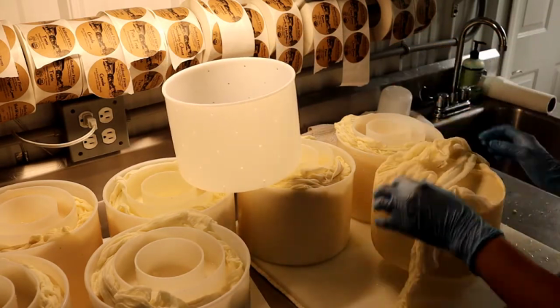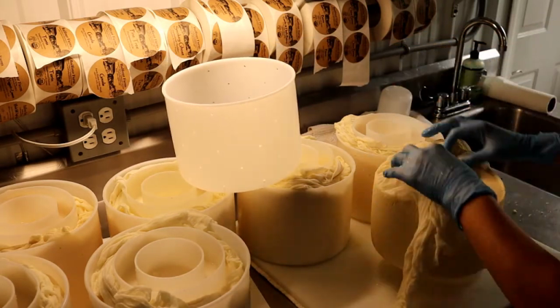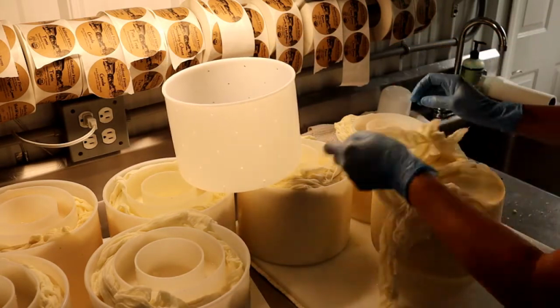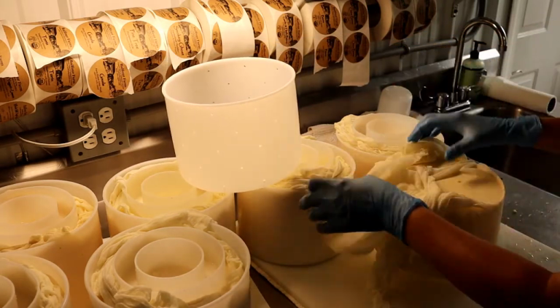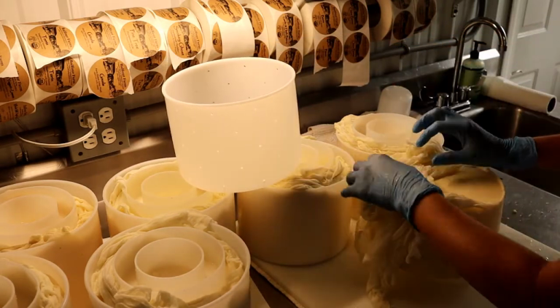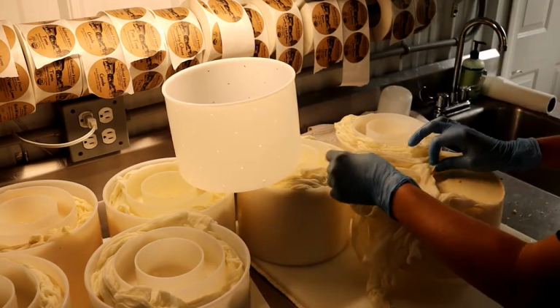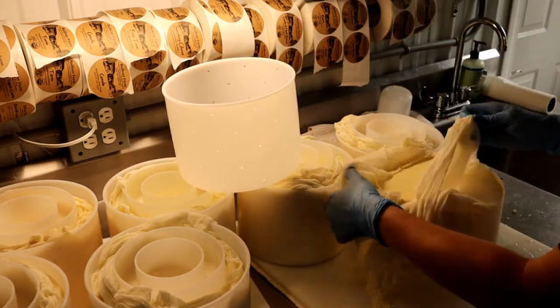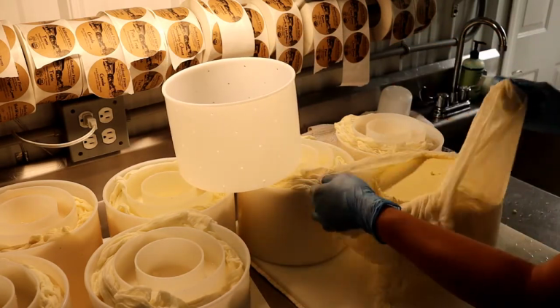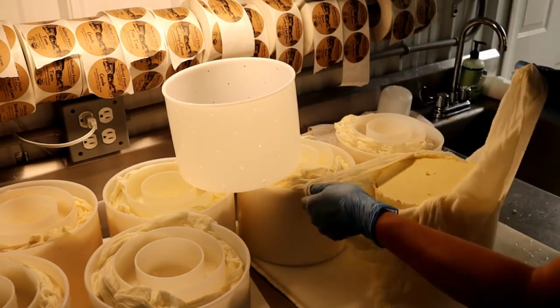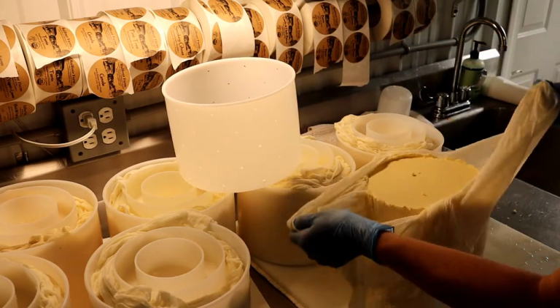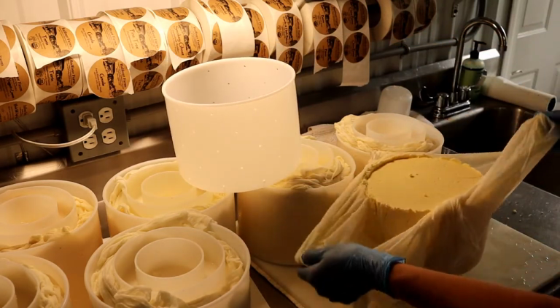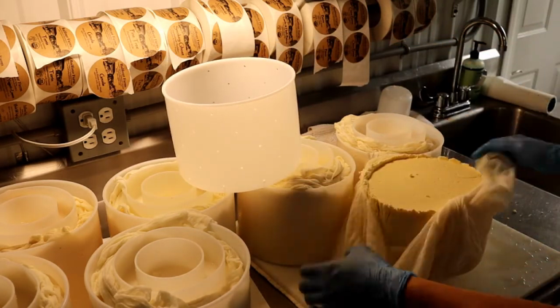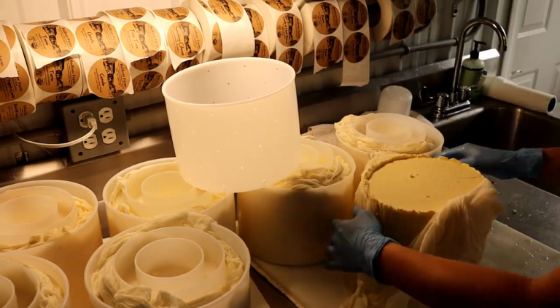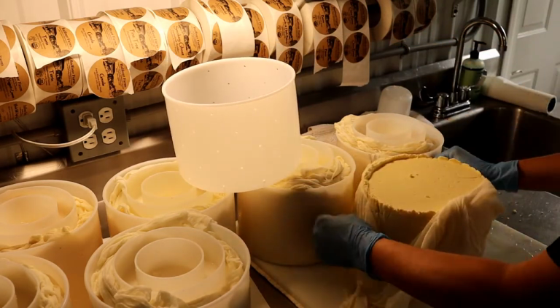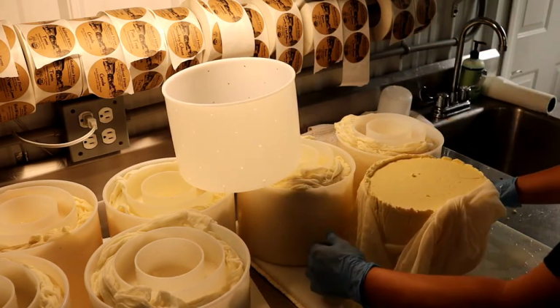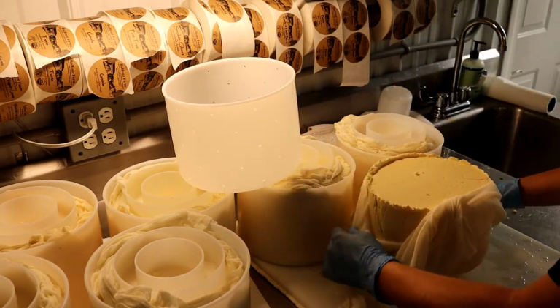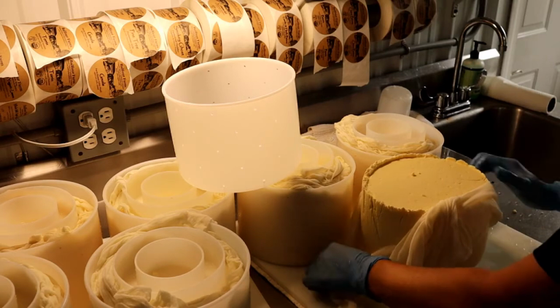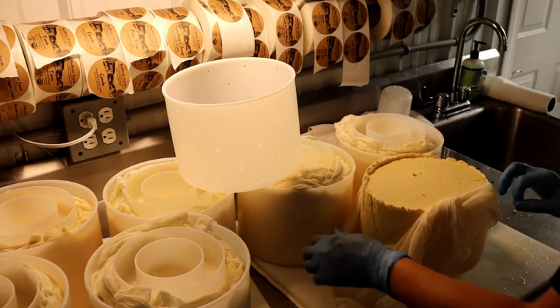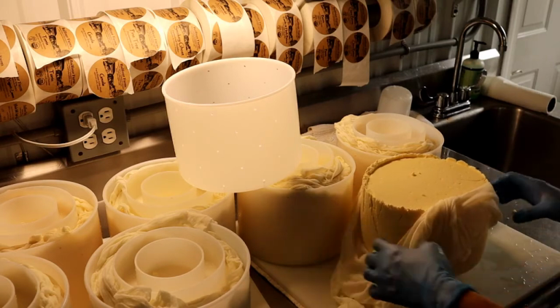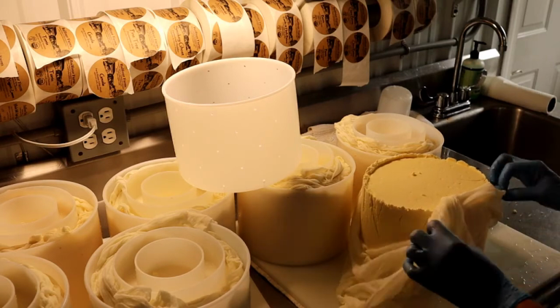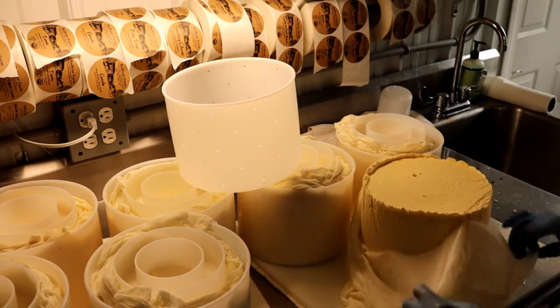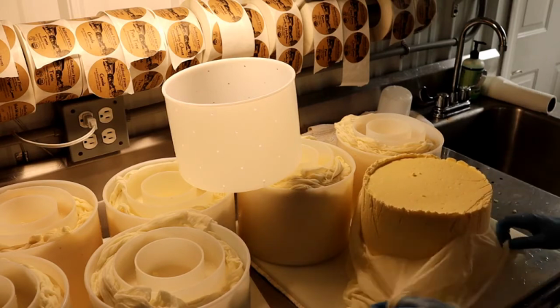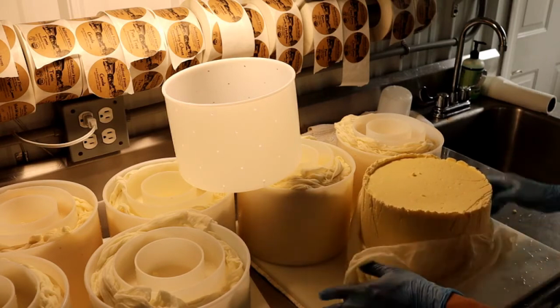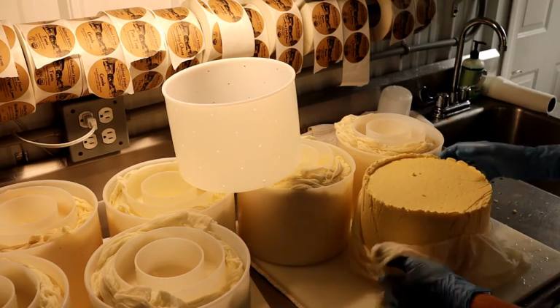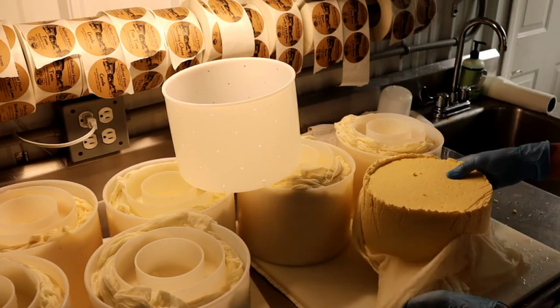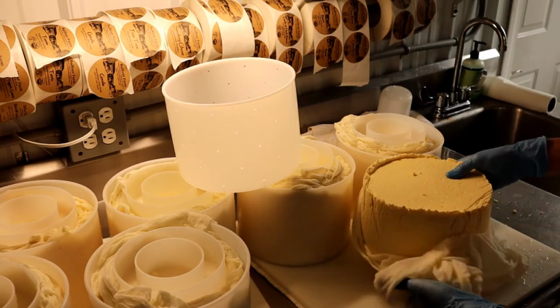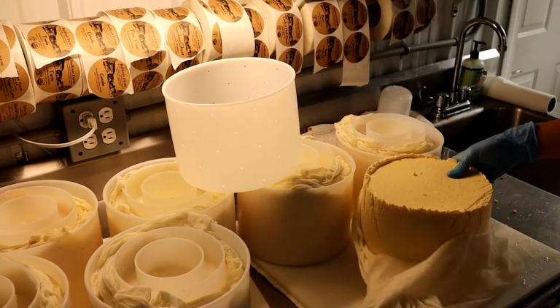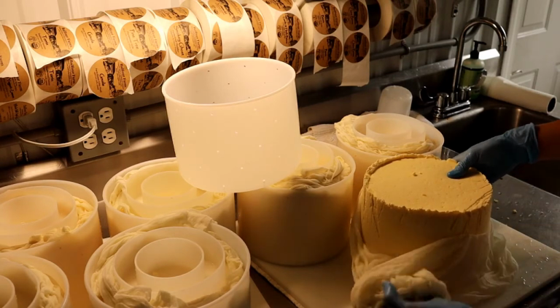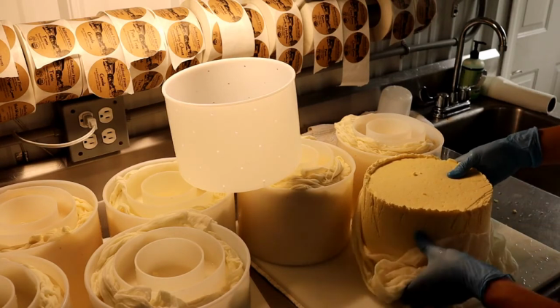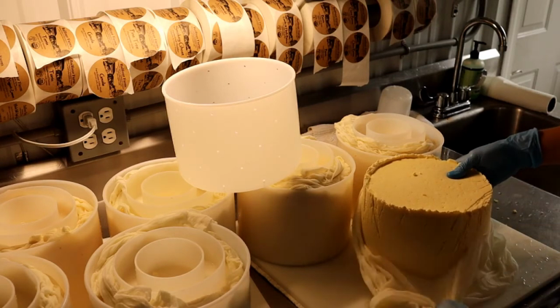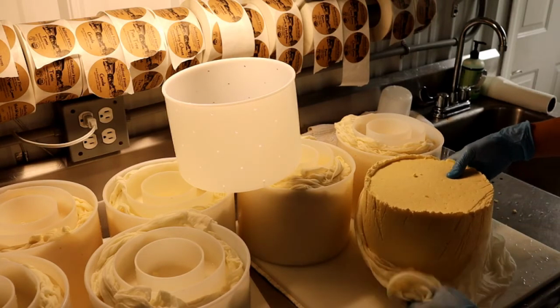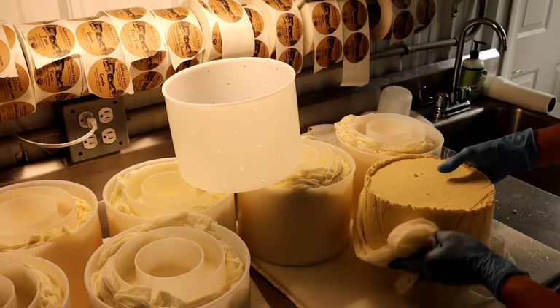Once the cheeses have pressed for a short period of time, they are unwrapped and flipped.